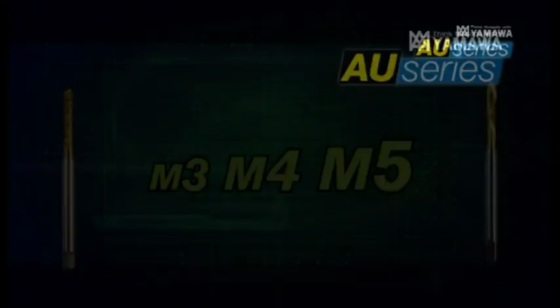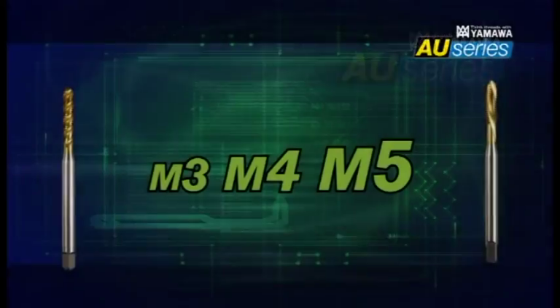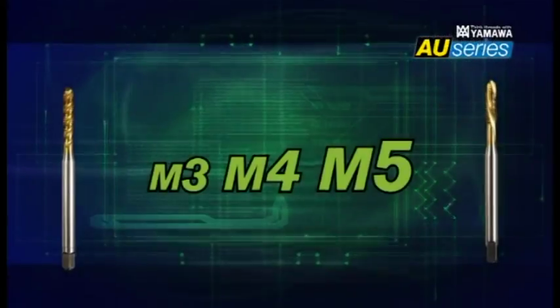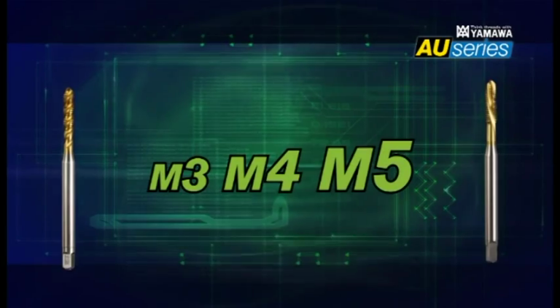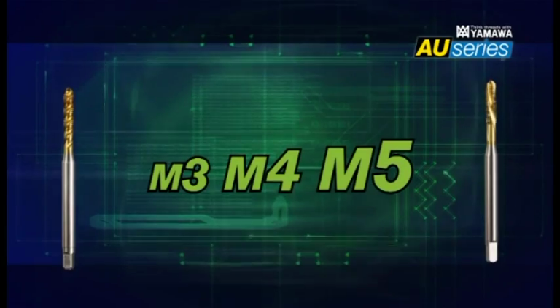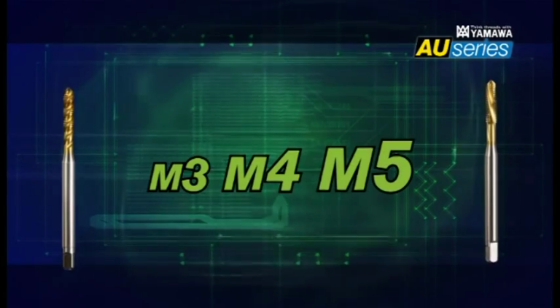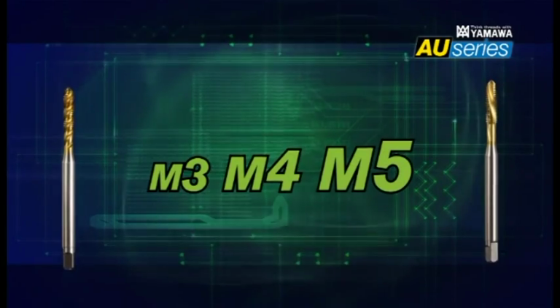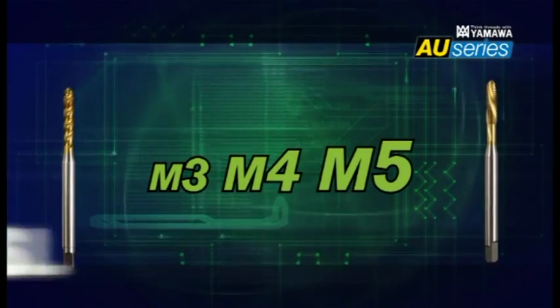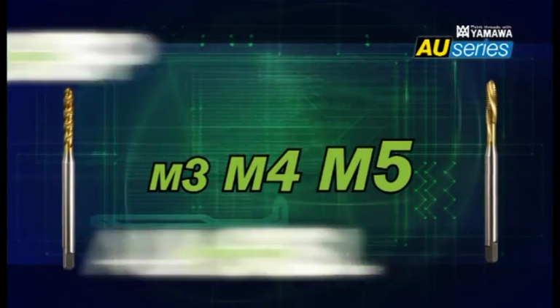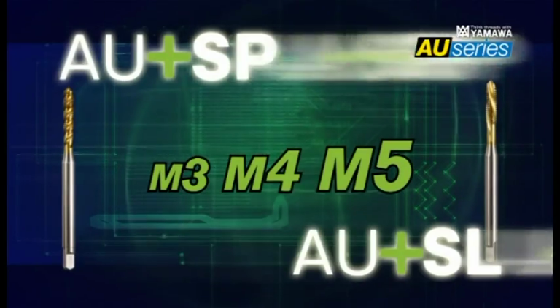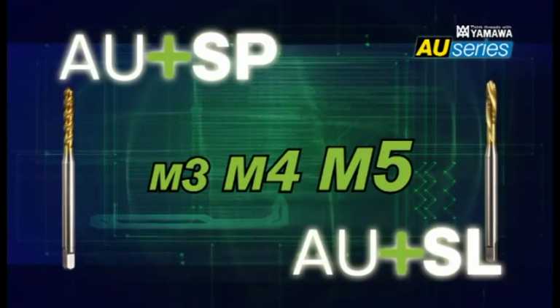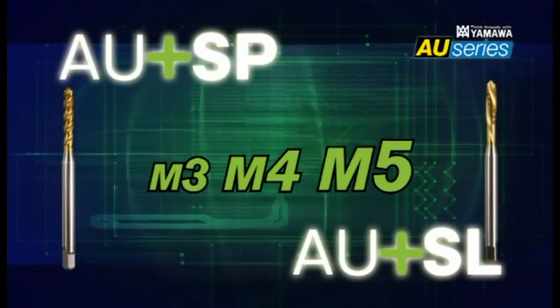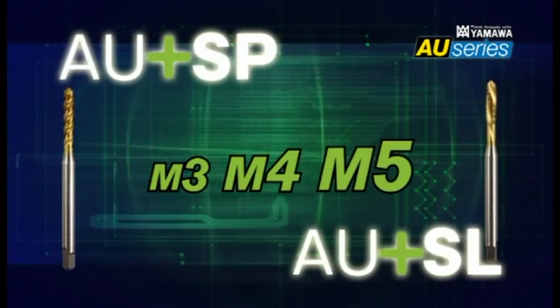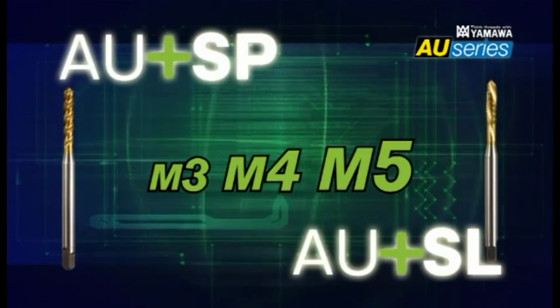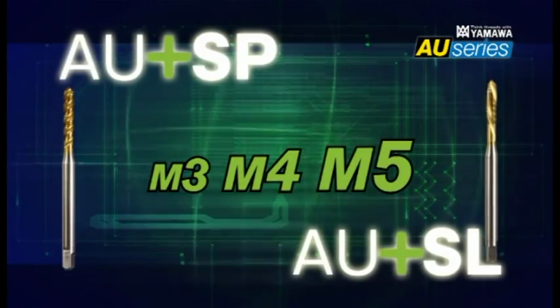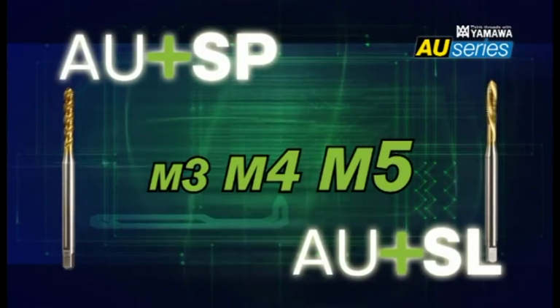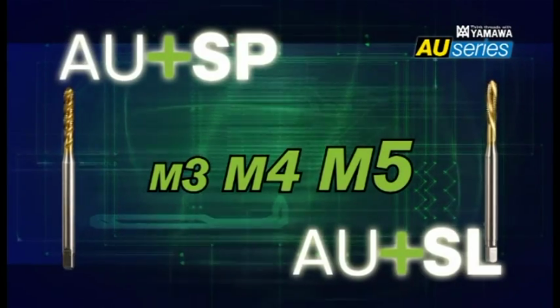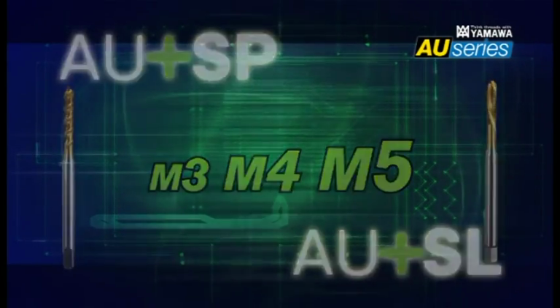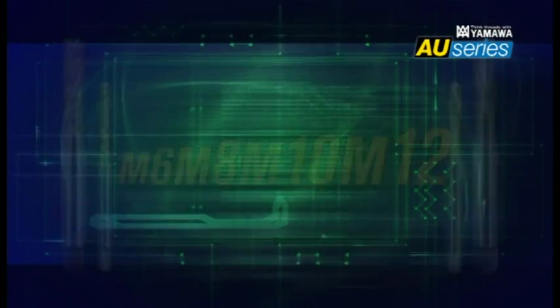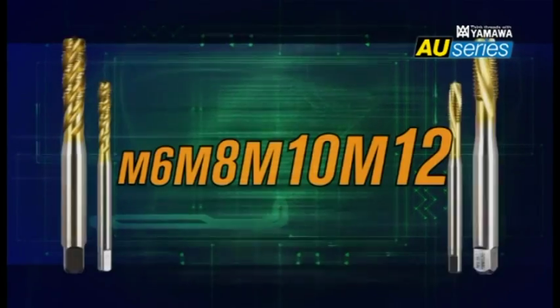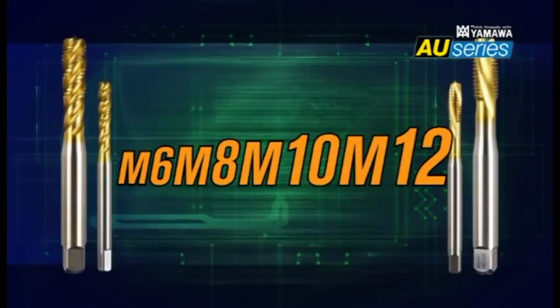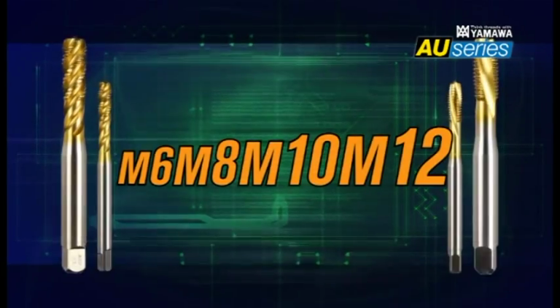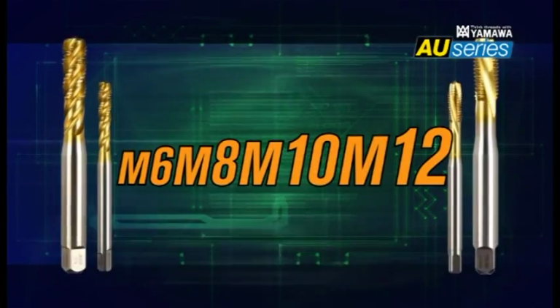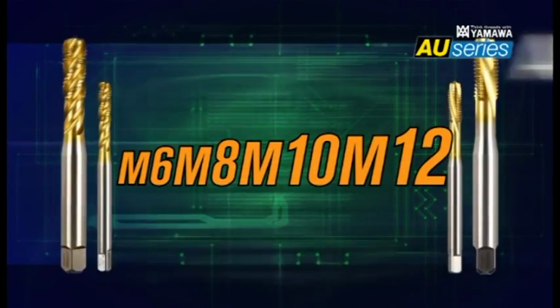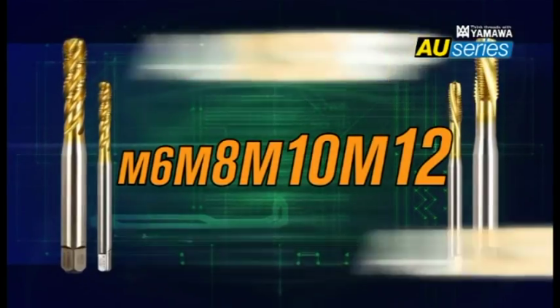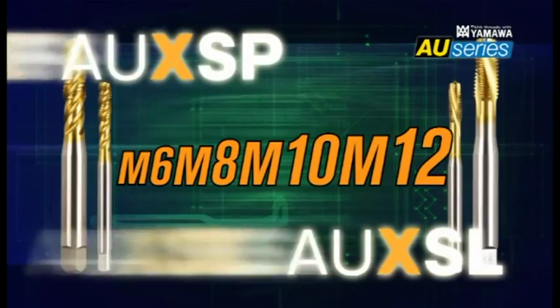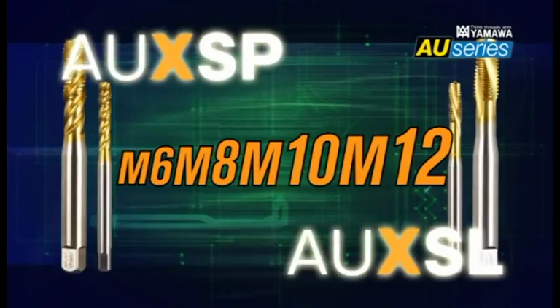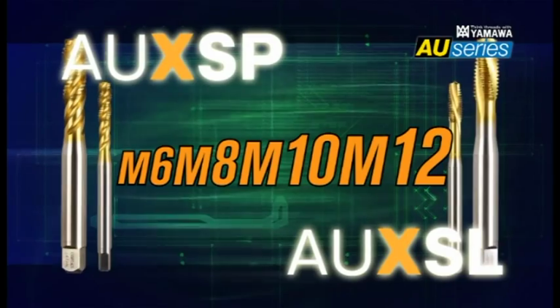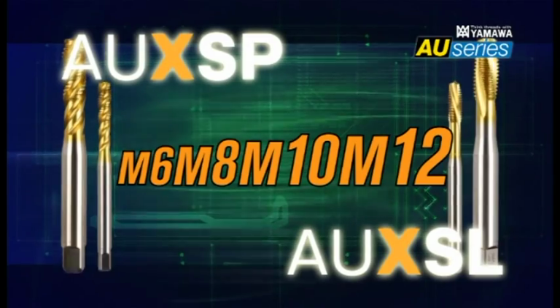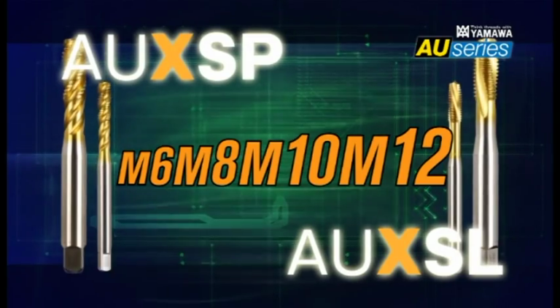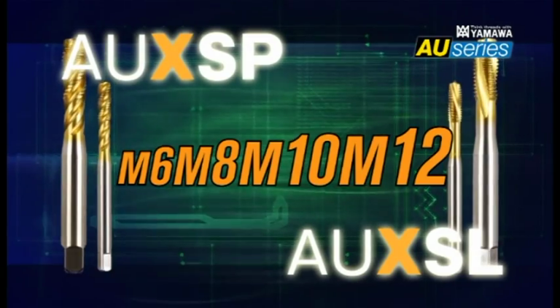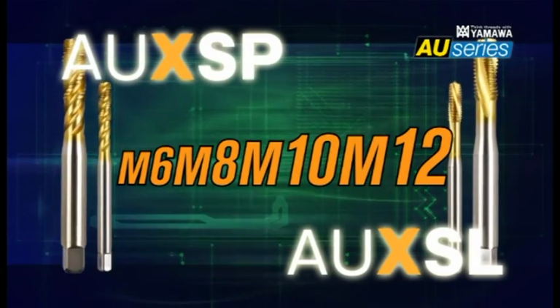The size range from metric 3 to 5 belongs to AU+, and the range from metric 6 to 12 belongs to AUX.